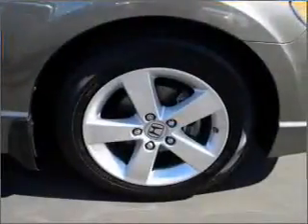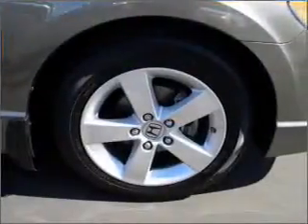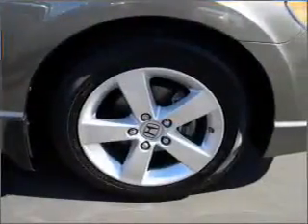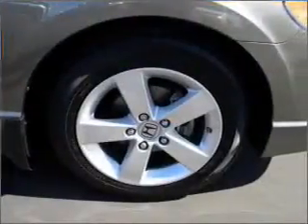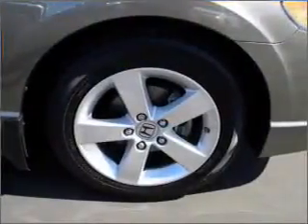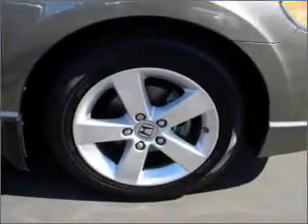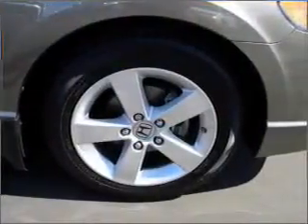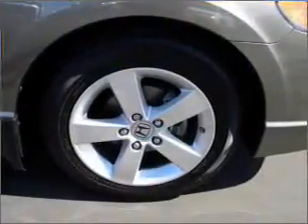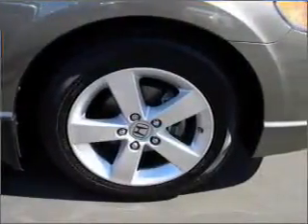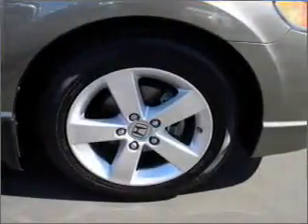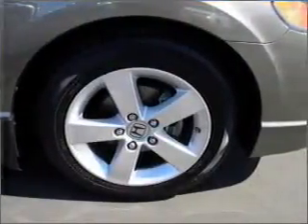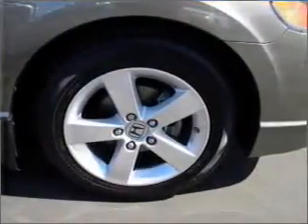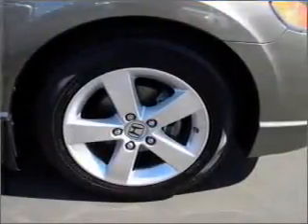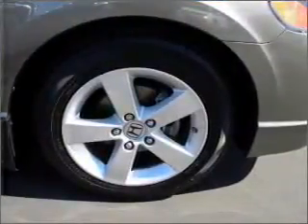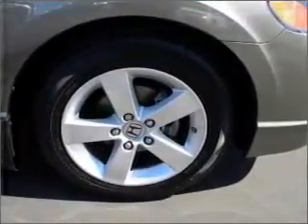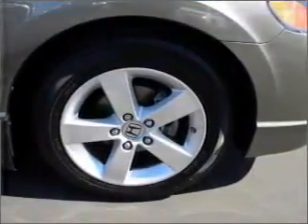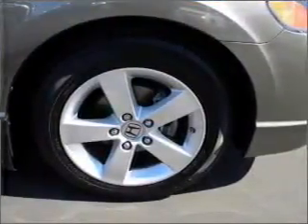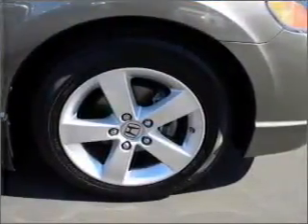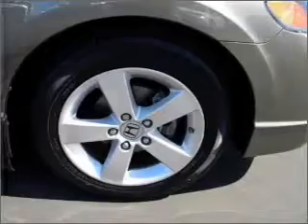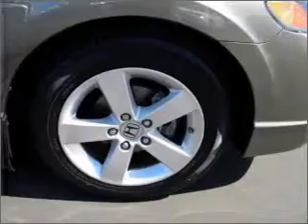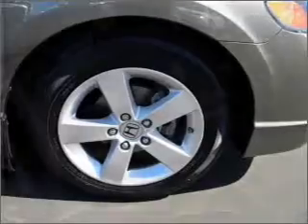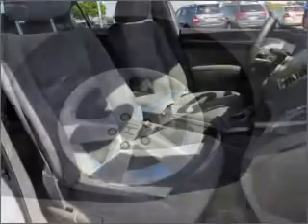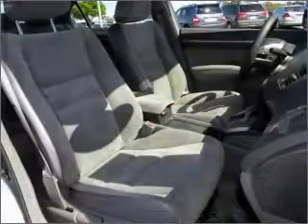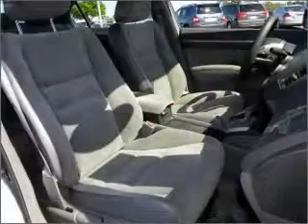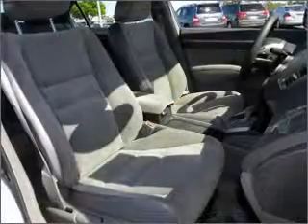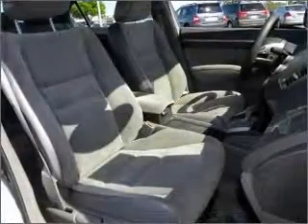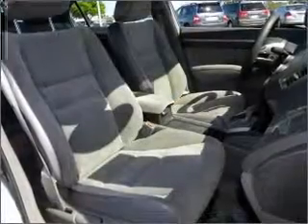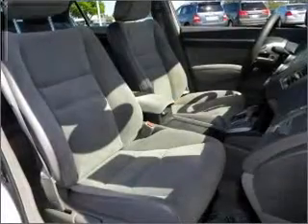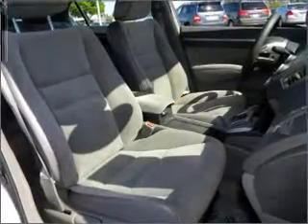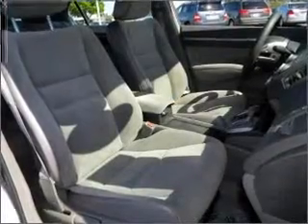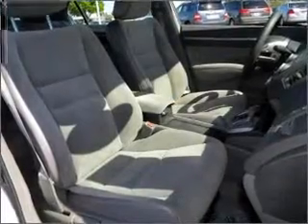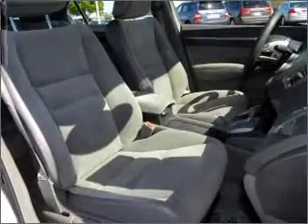The anti-lock braking system will help deliver you safely to your destination. The sunroof lets fresh air in.